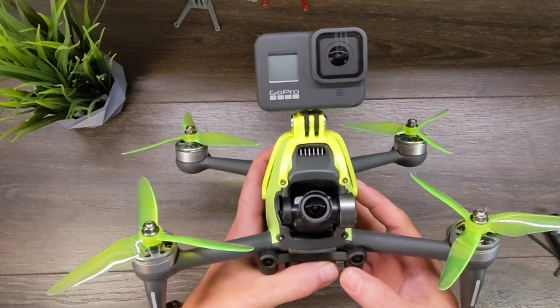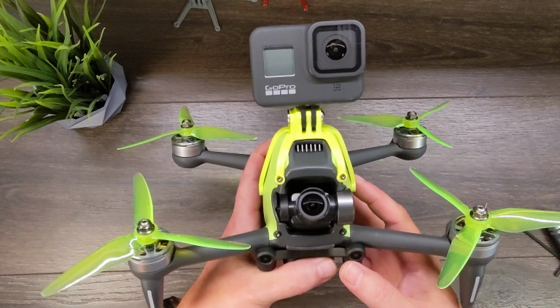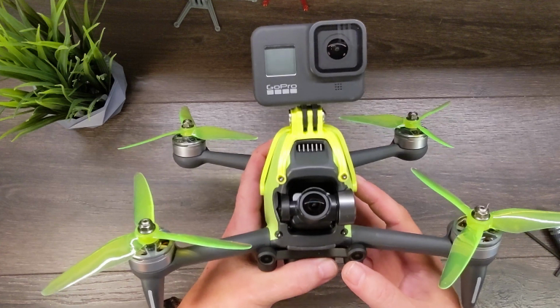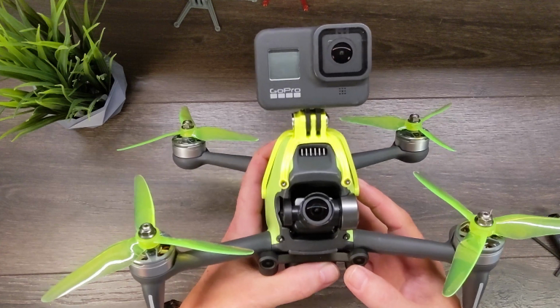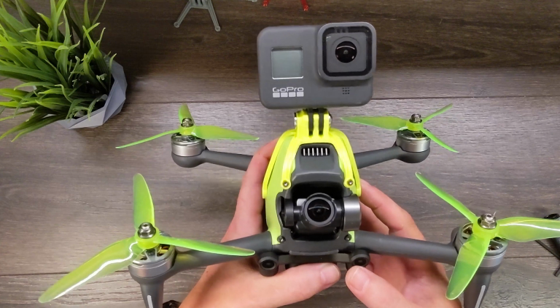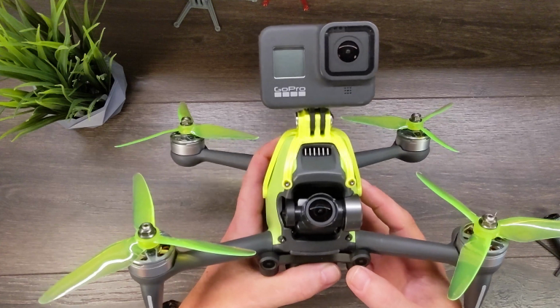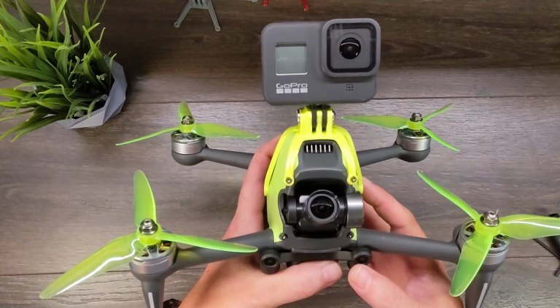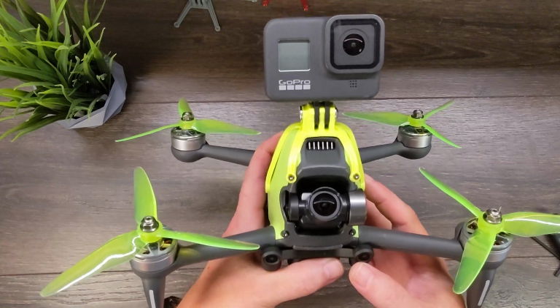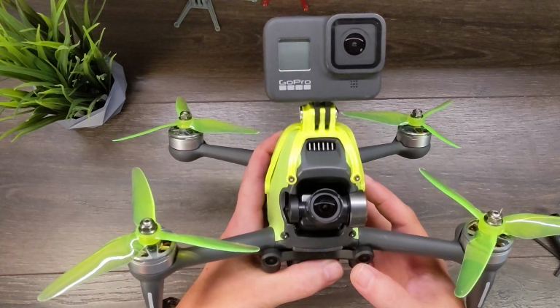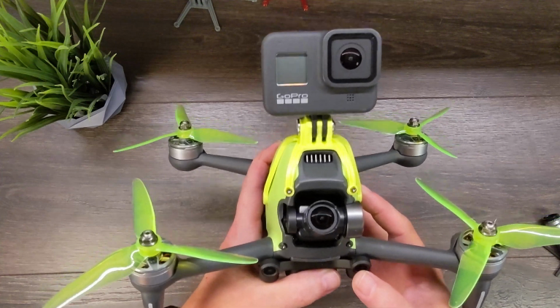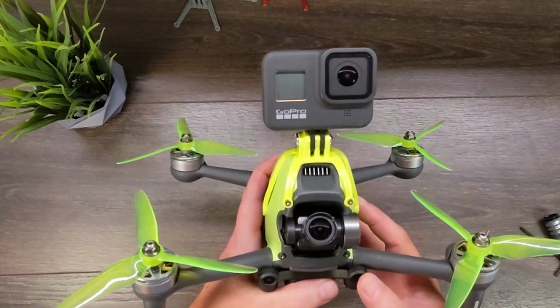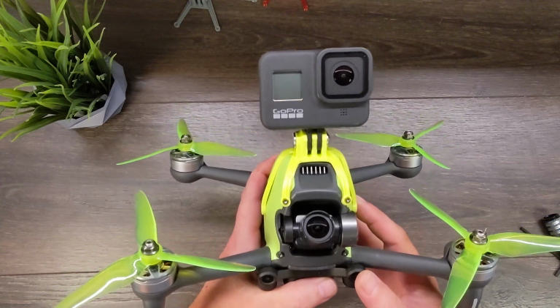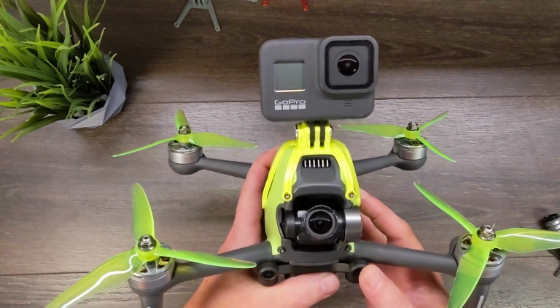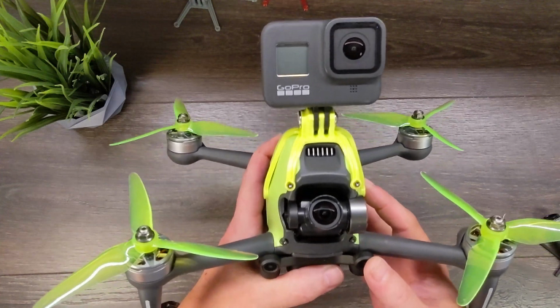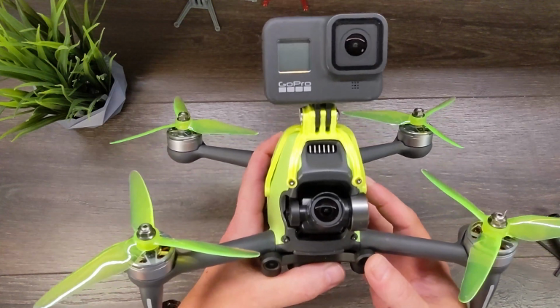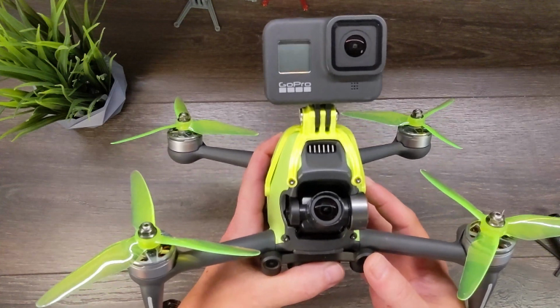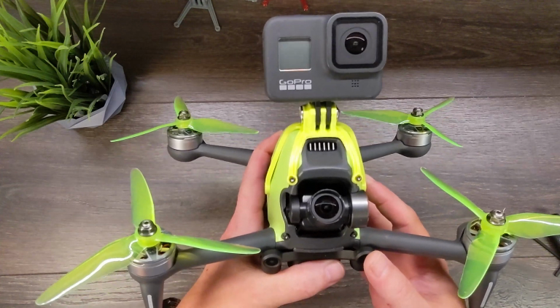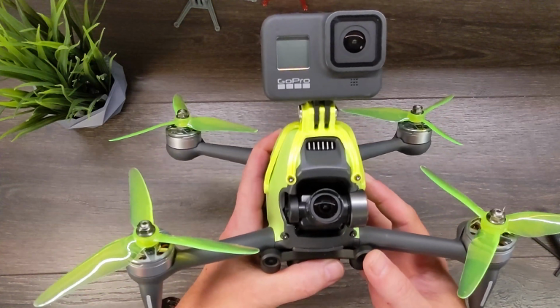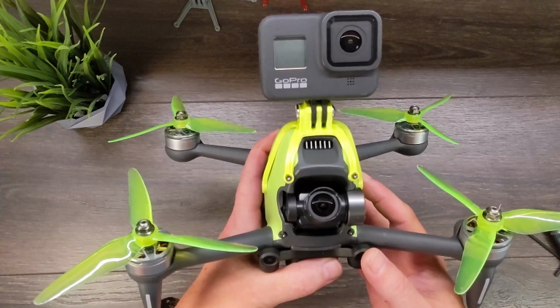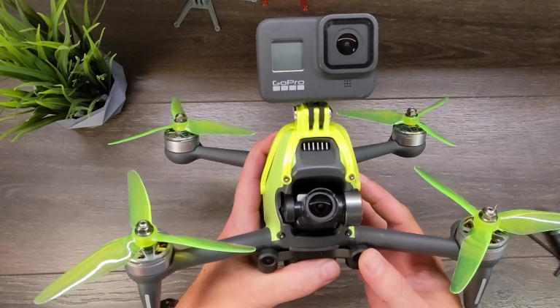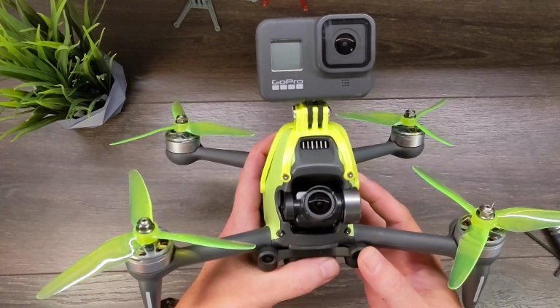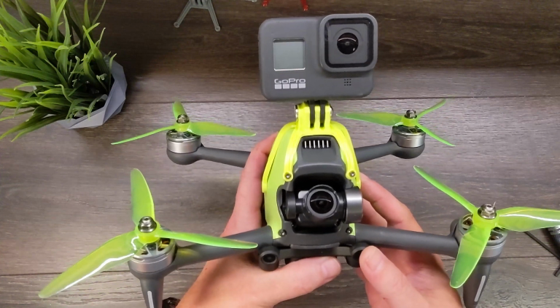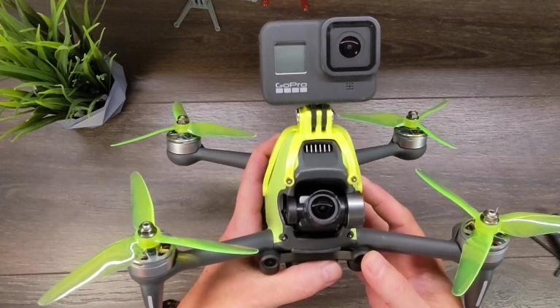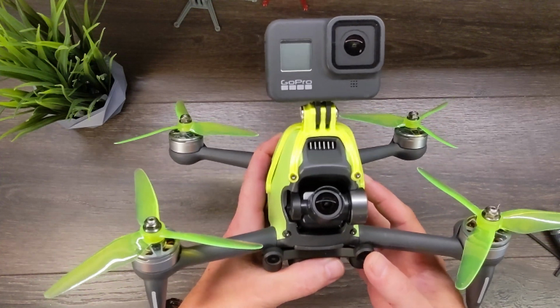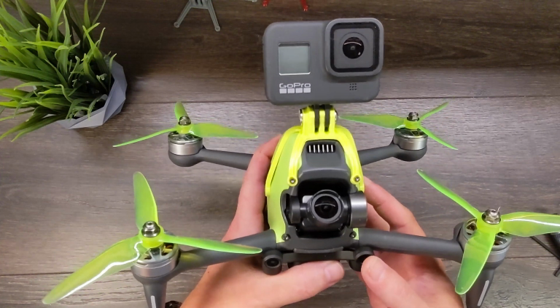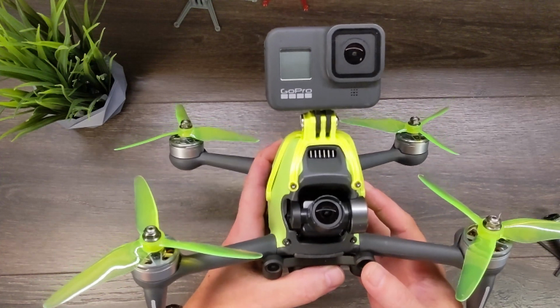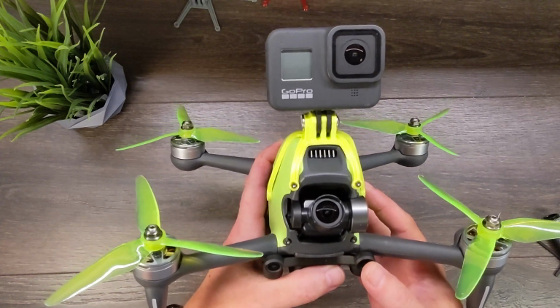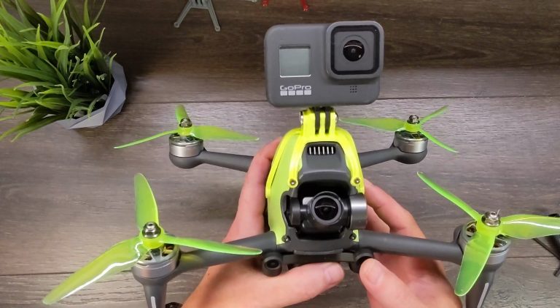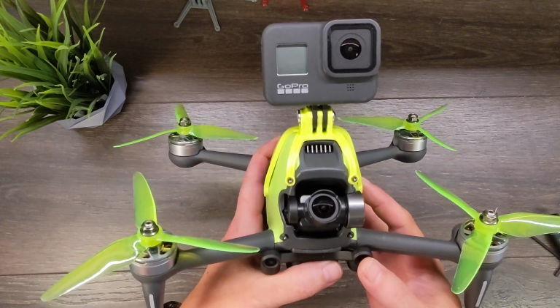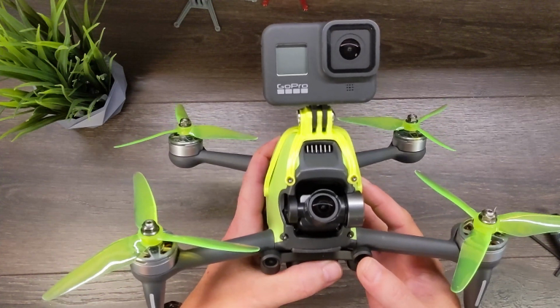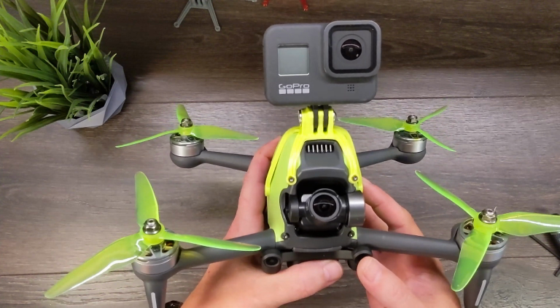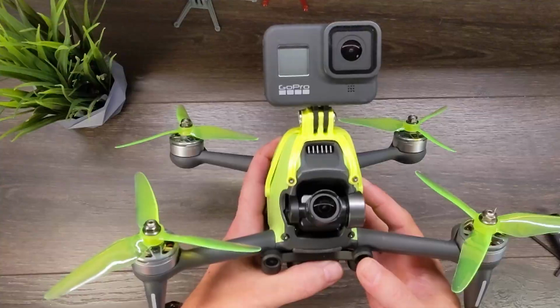How to install the Aerial Pixel top GoPro mount for the DJI FPV drone — that's coming up right after this.